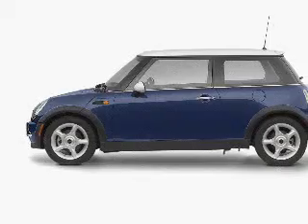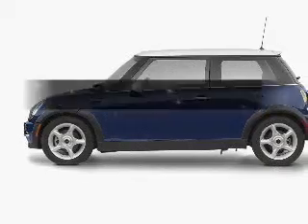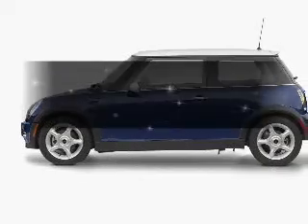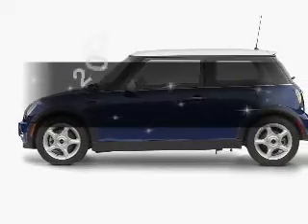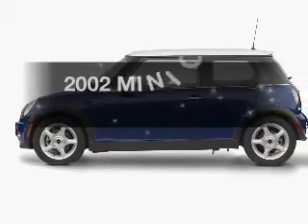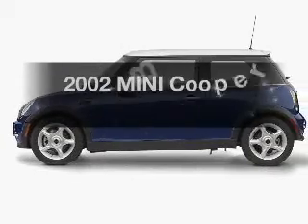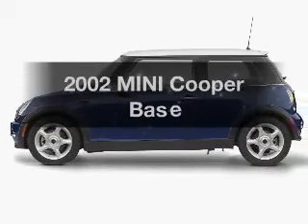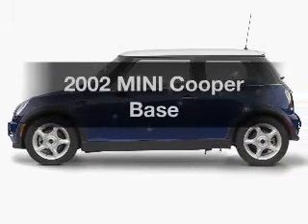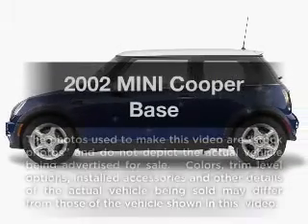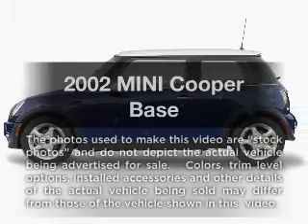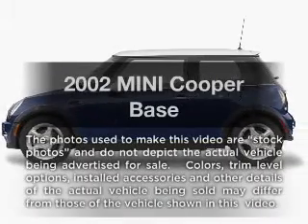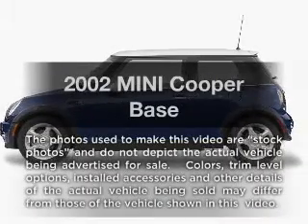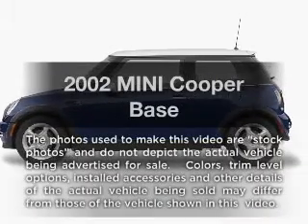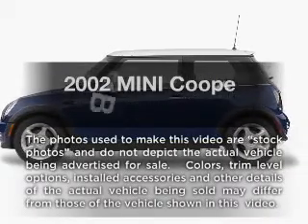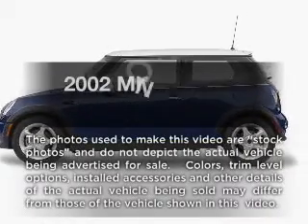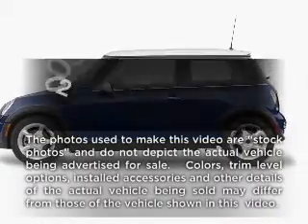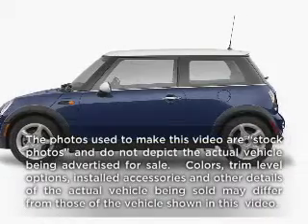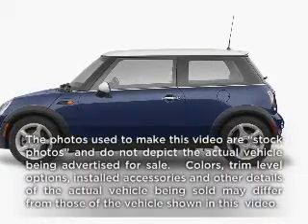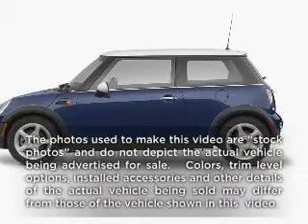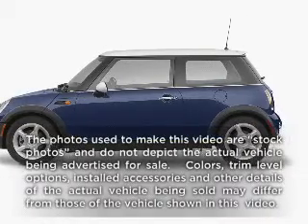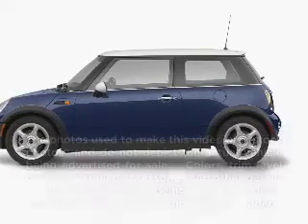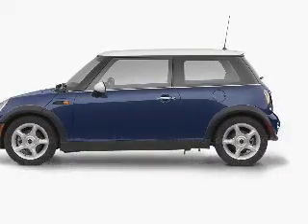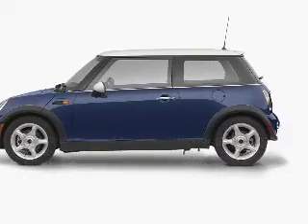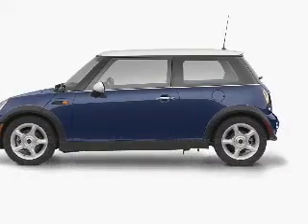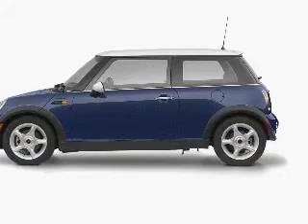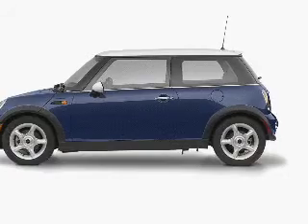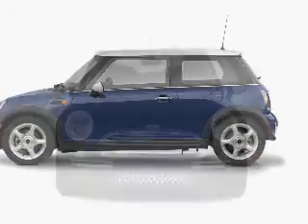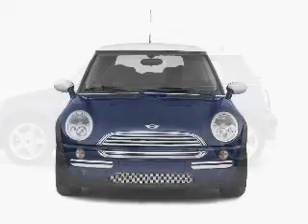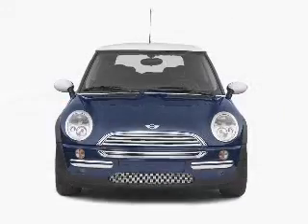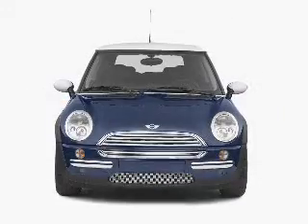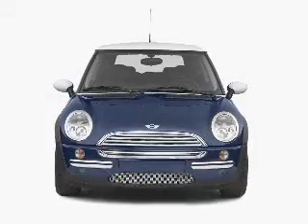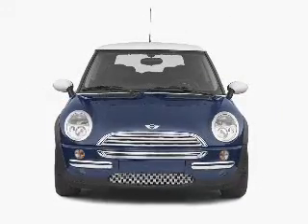Get noticed in this 2002 Mini Cooper. Everything you need under one roof with this great vehicle.